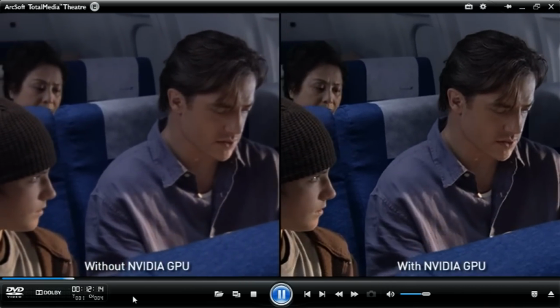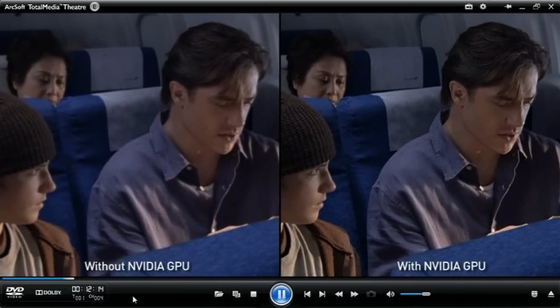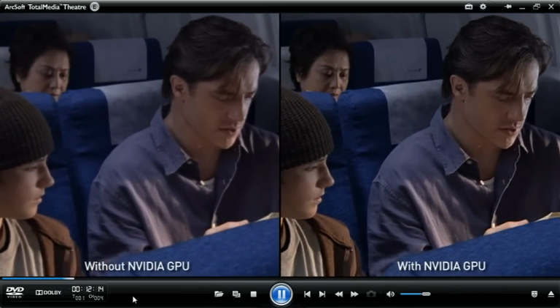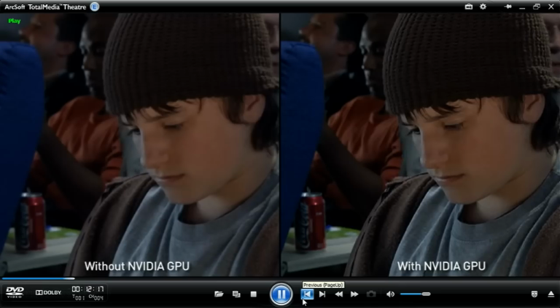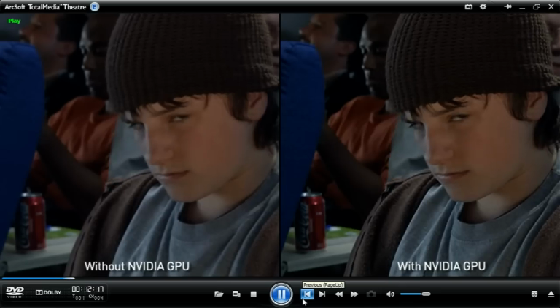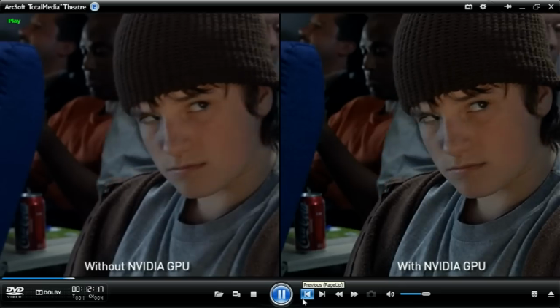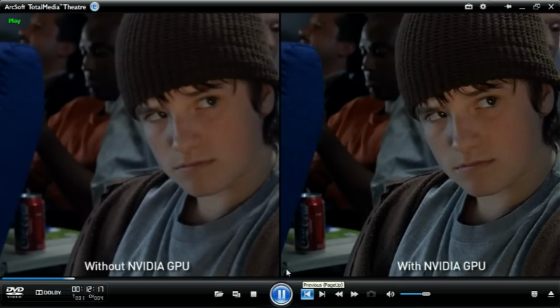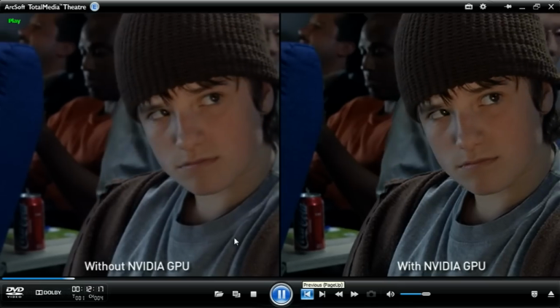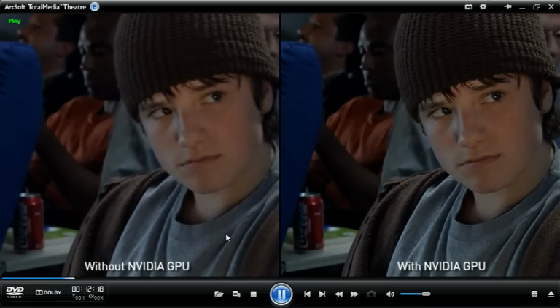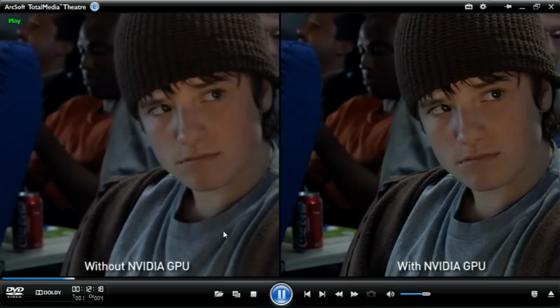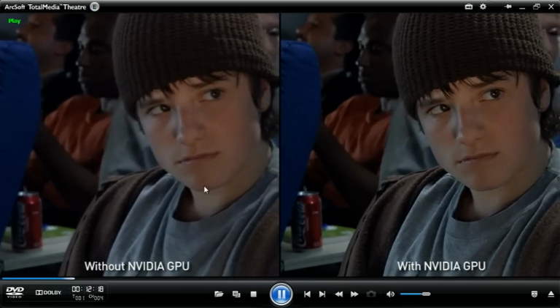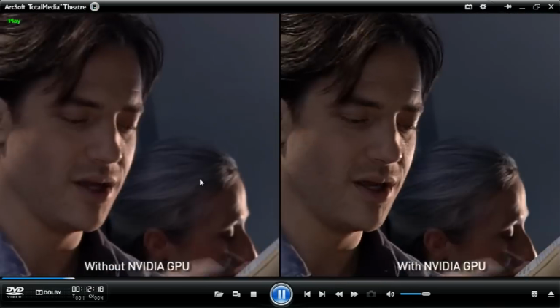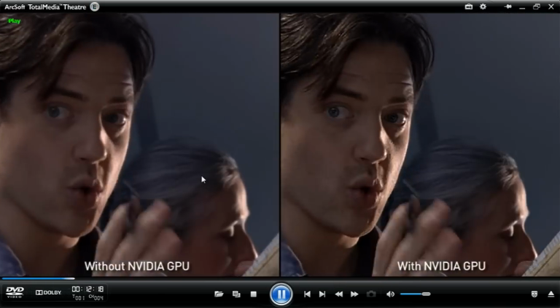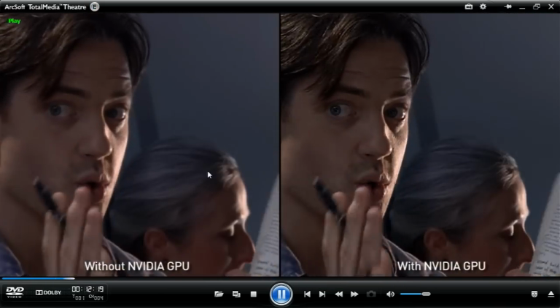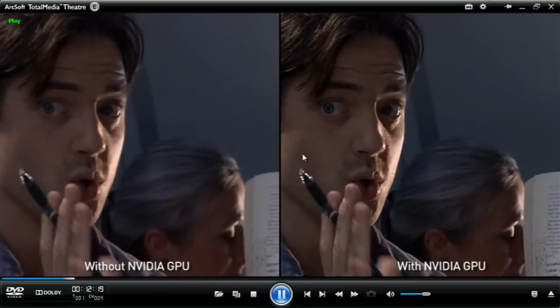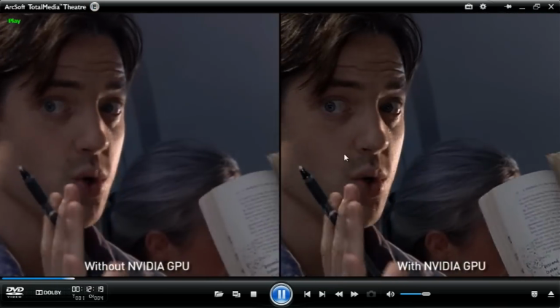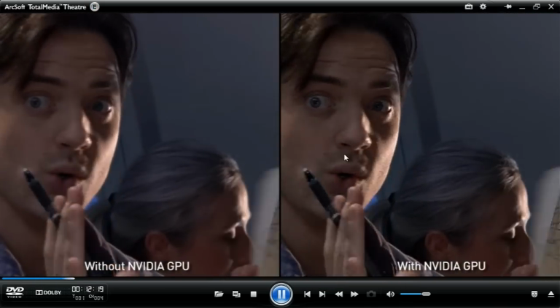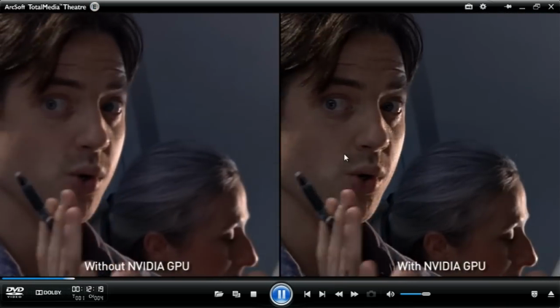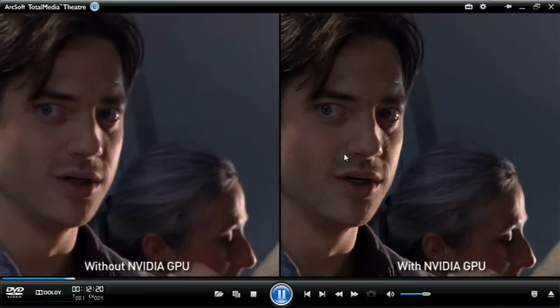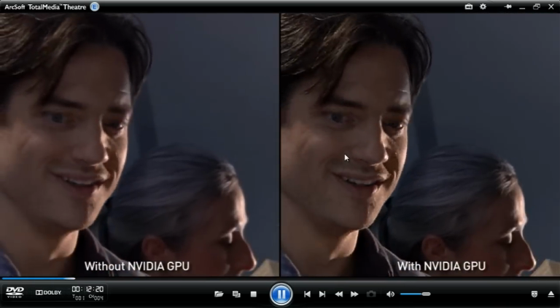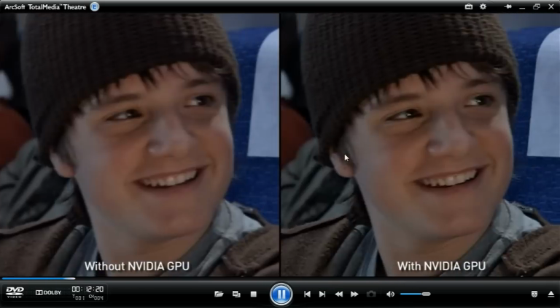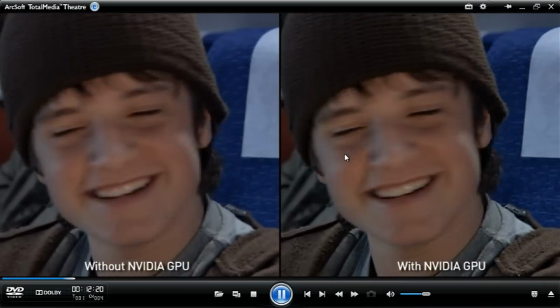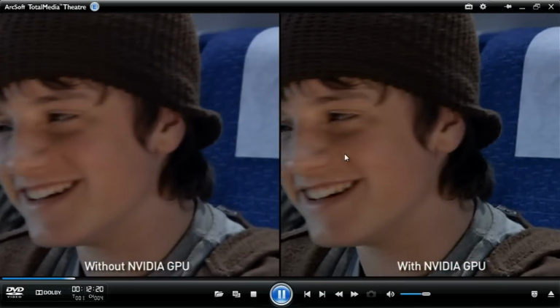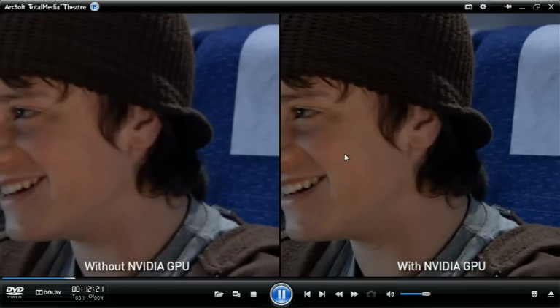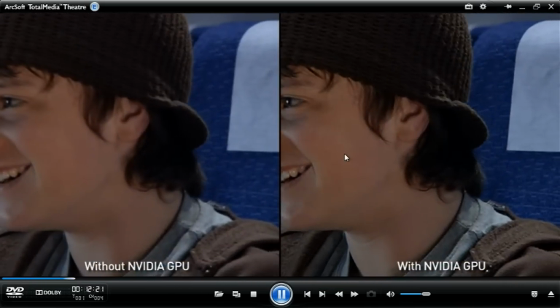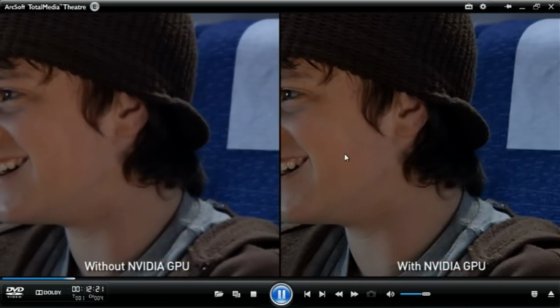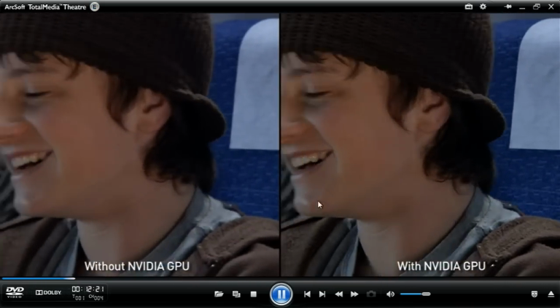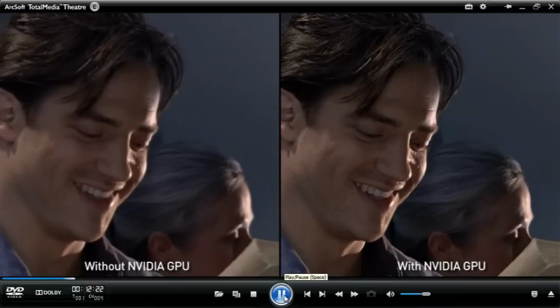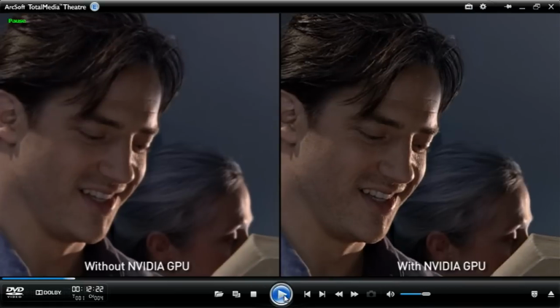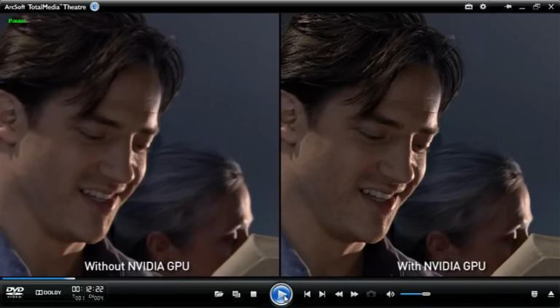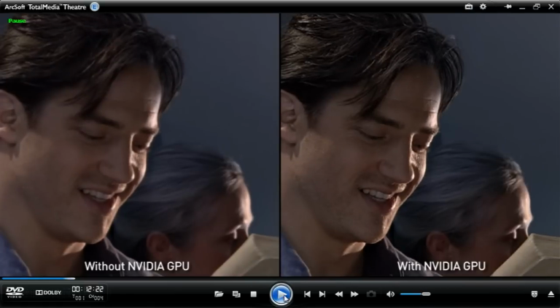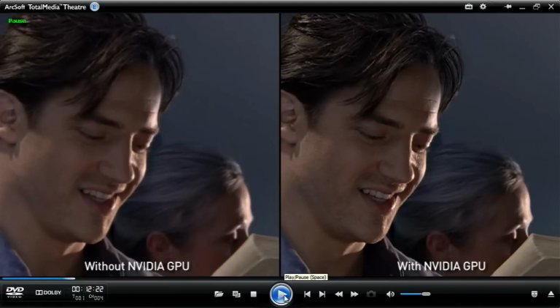On the left is the original DVD, and on the right we're showing the enhanced version. But what's really enhanced about it? Let's have a look.